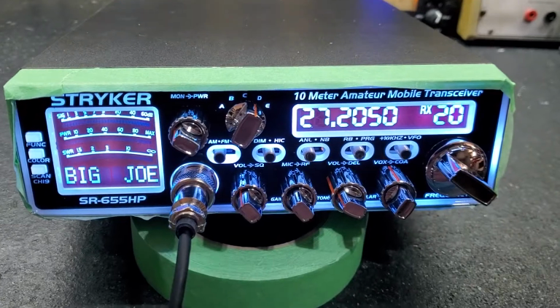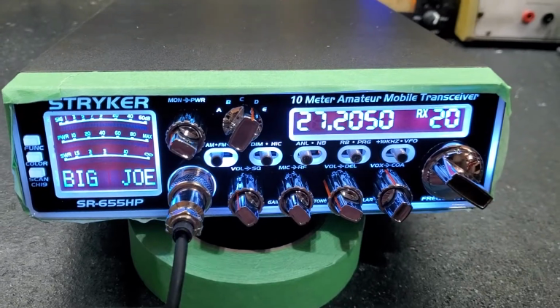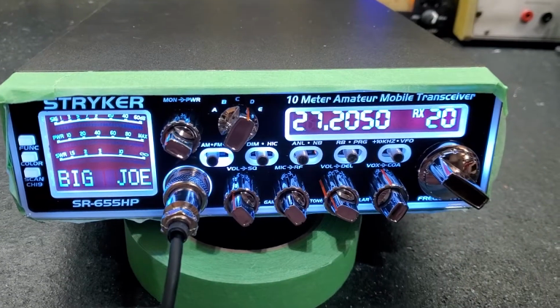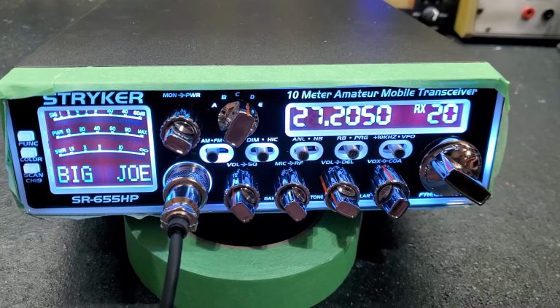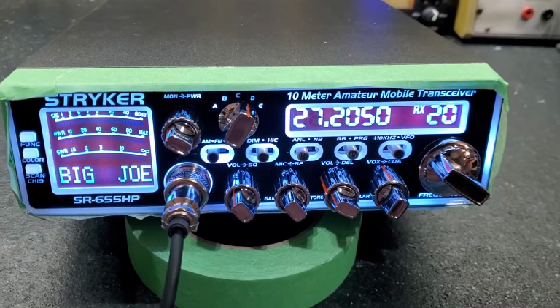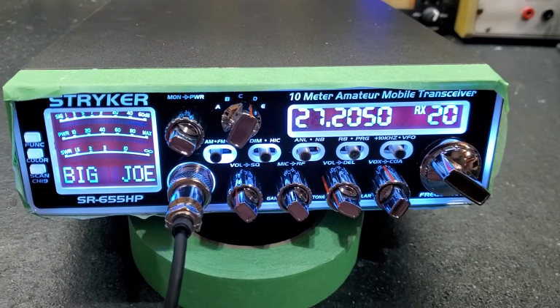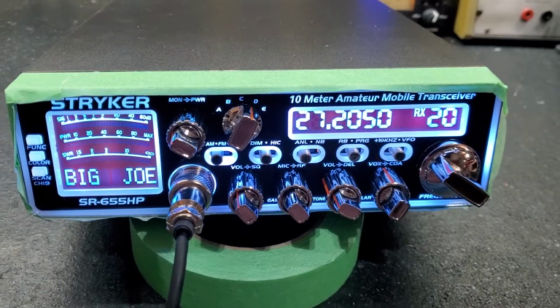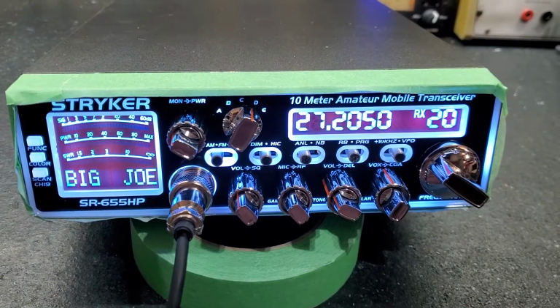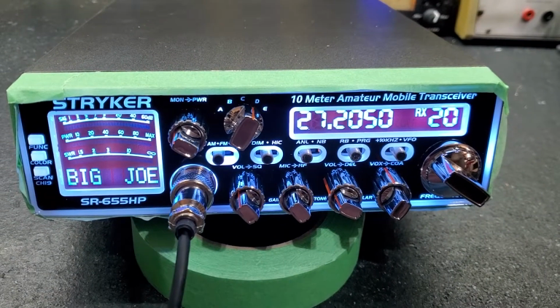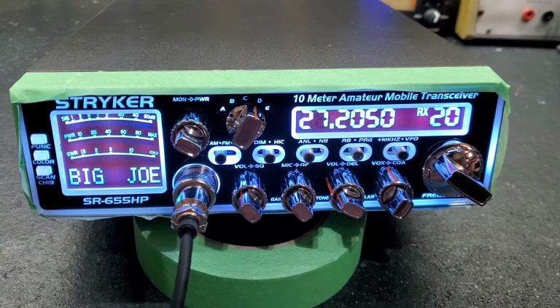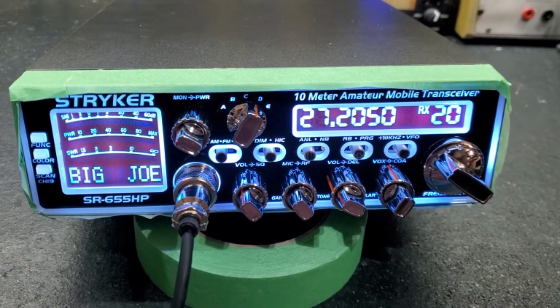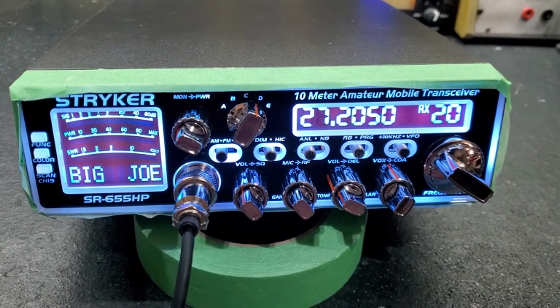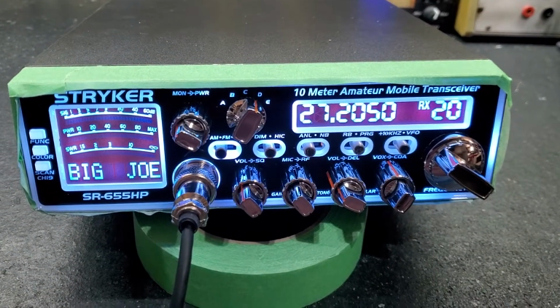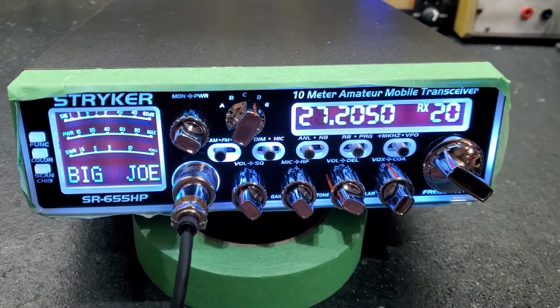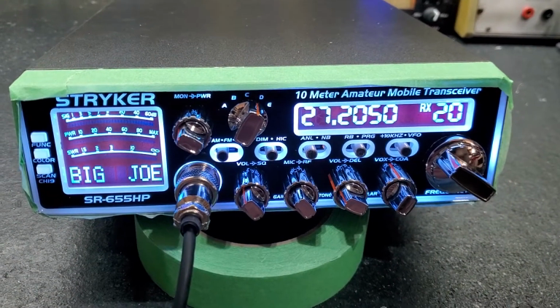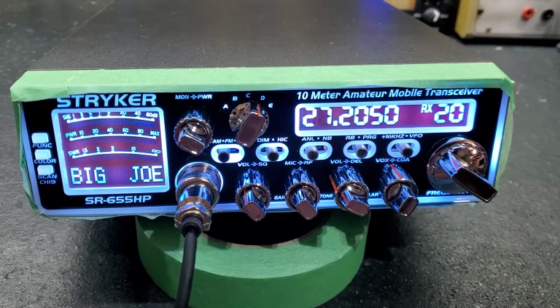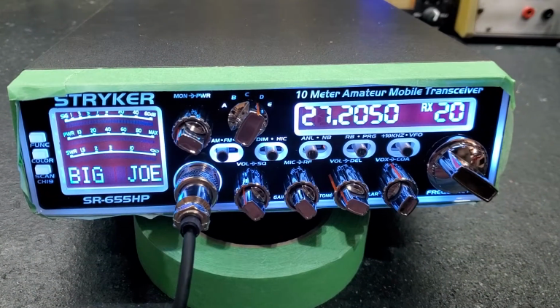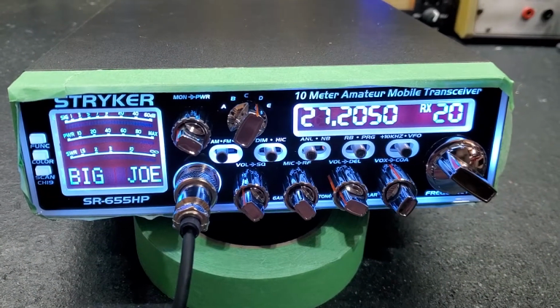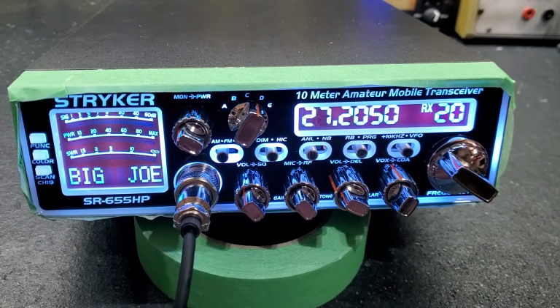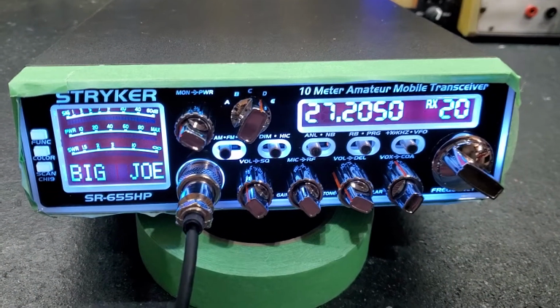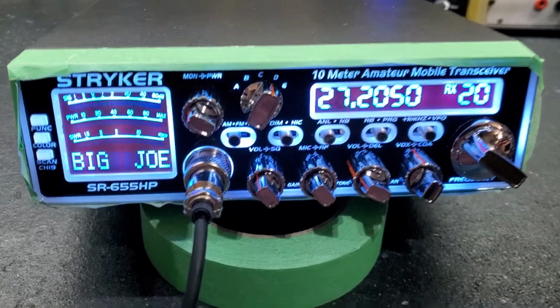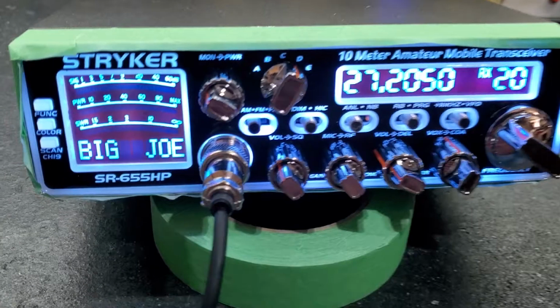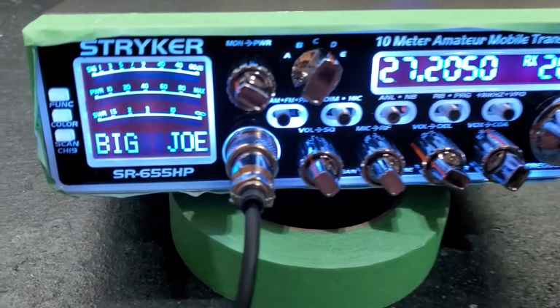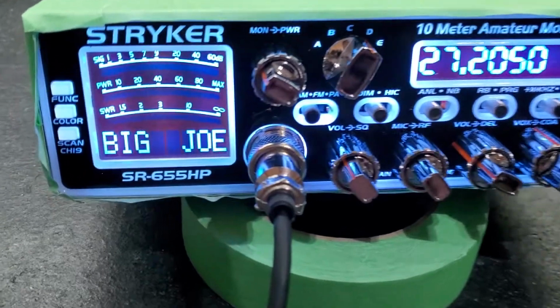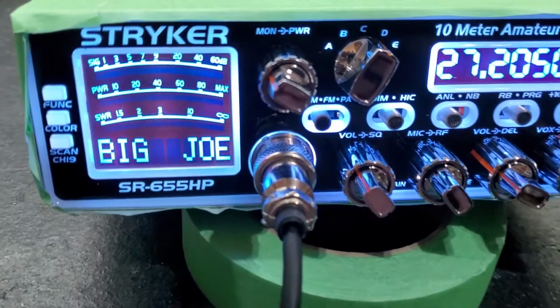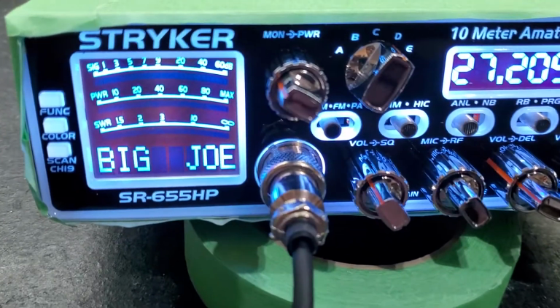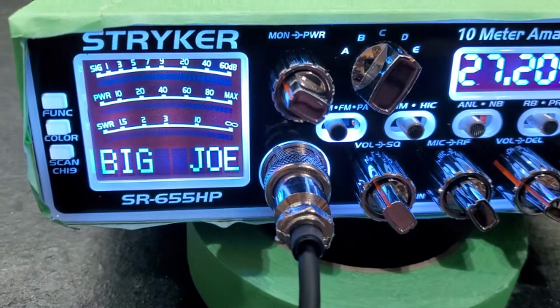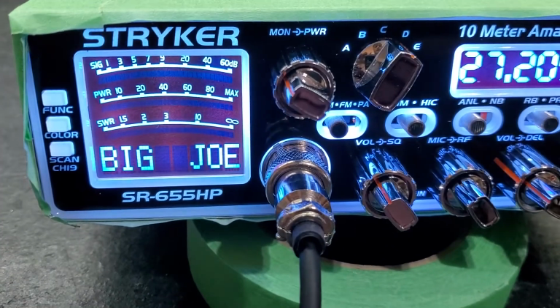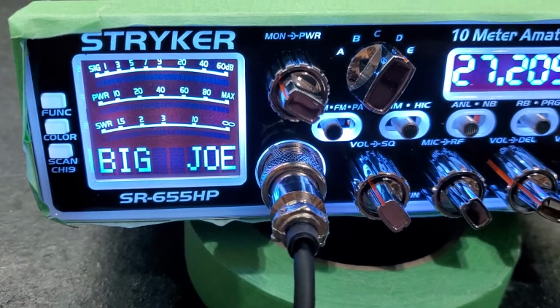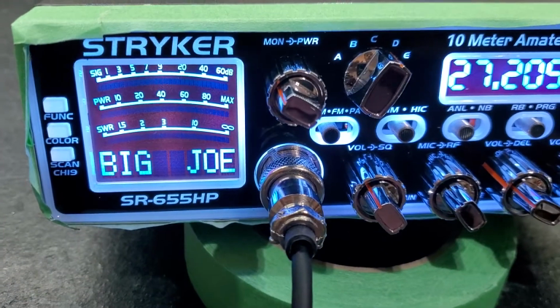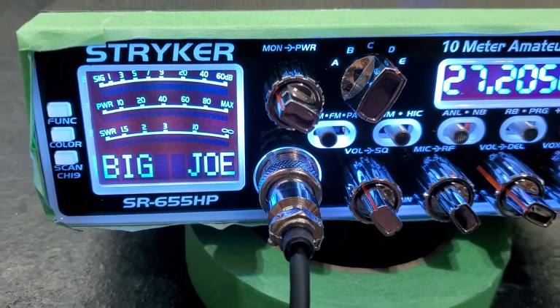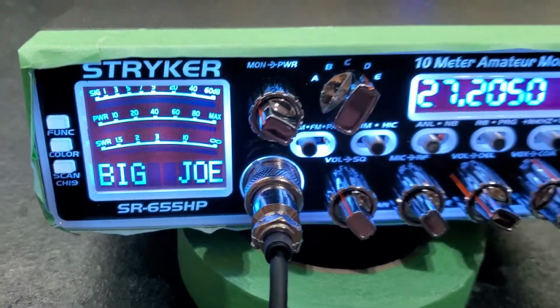Hello again everyone, Truck CB Sales here with a tuned radio for Big Joe in Virginia.